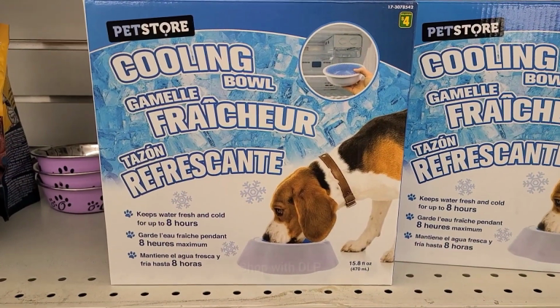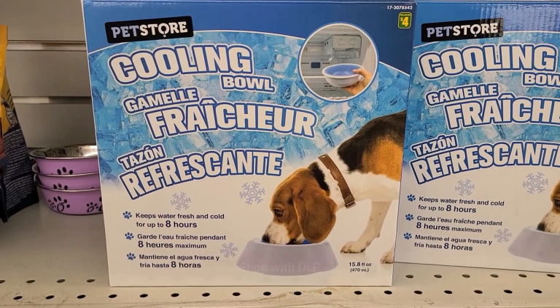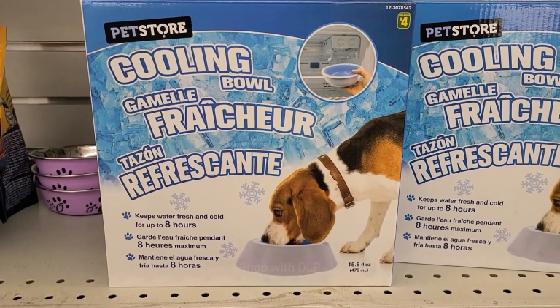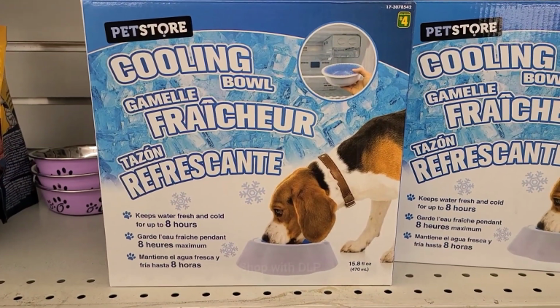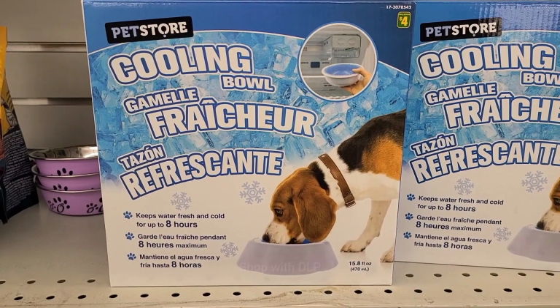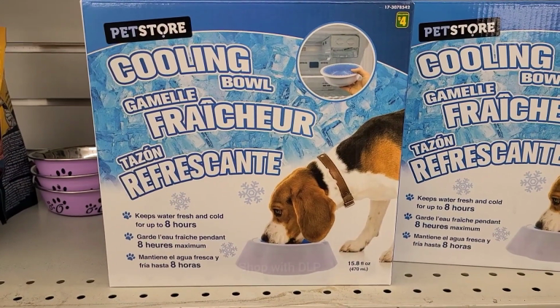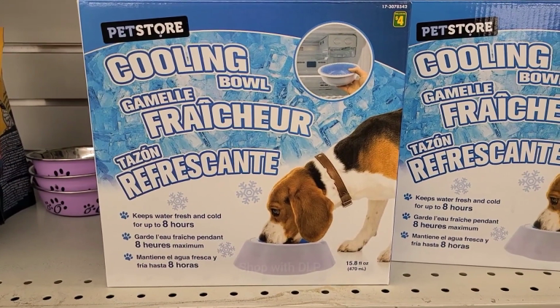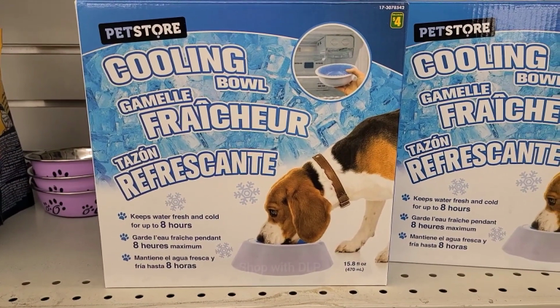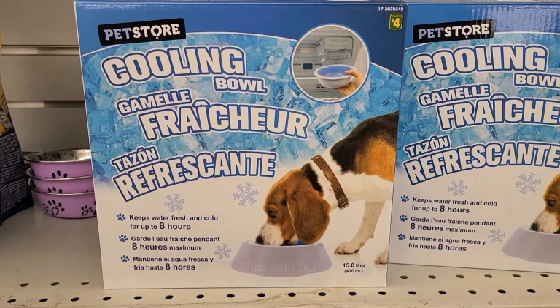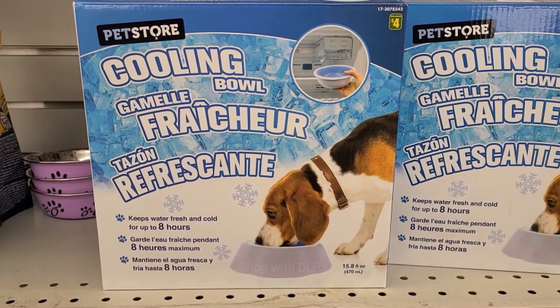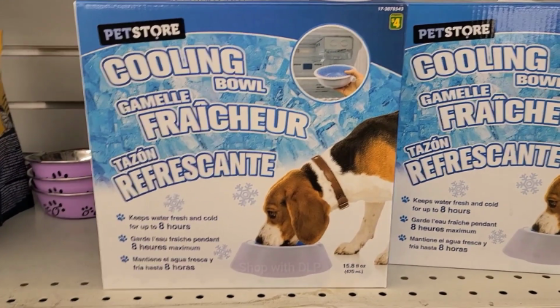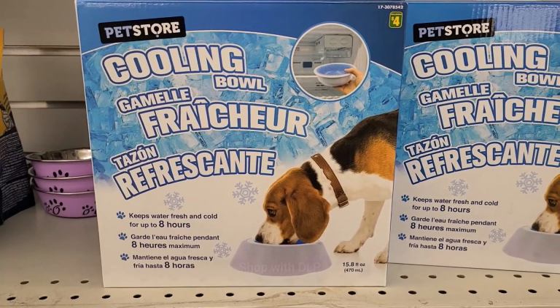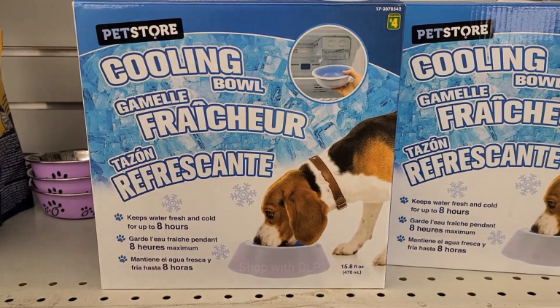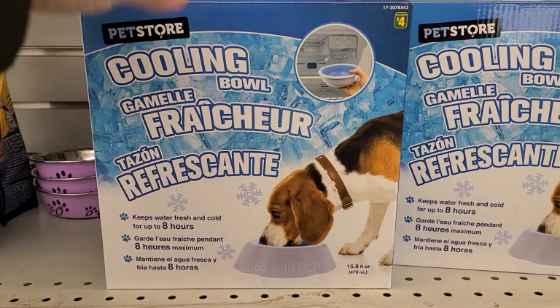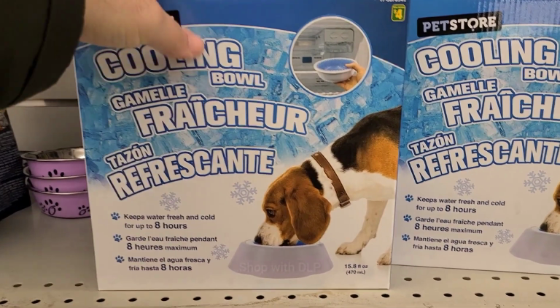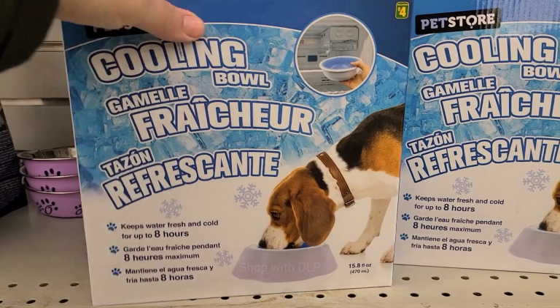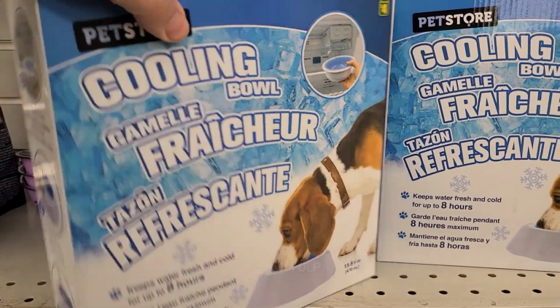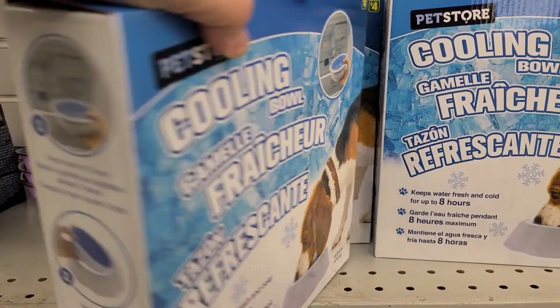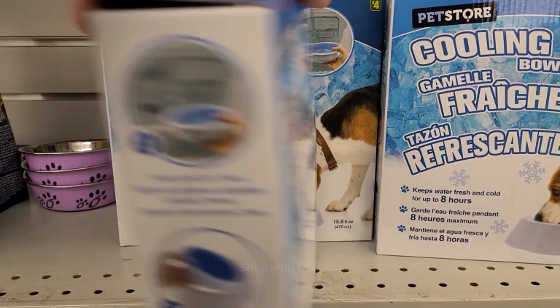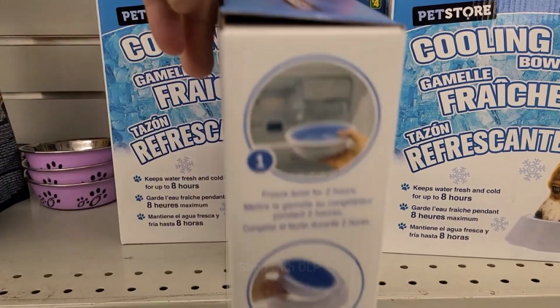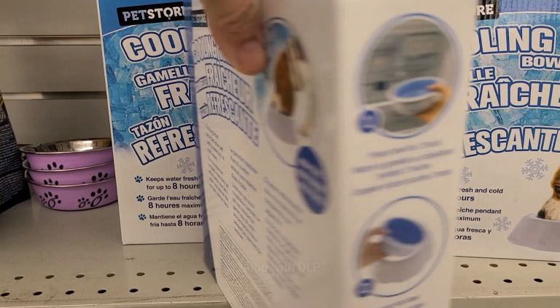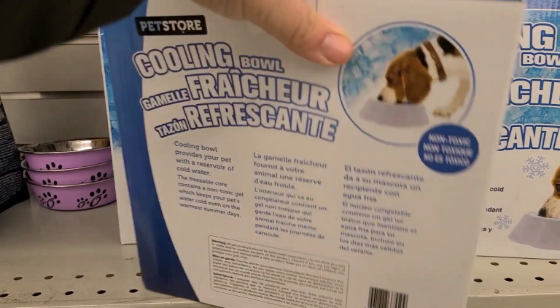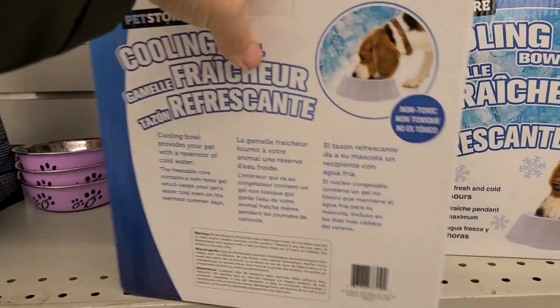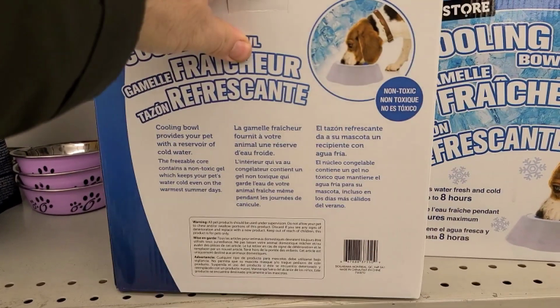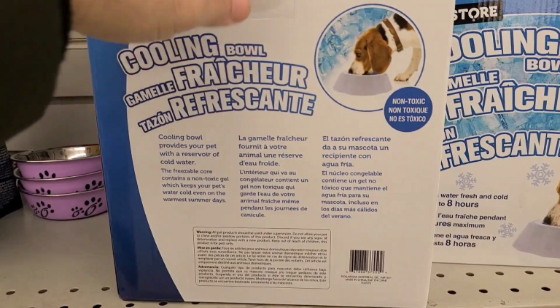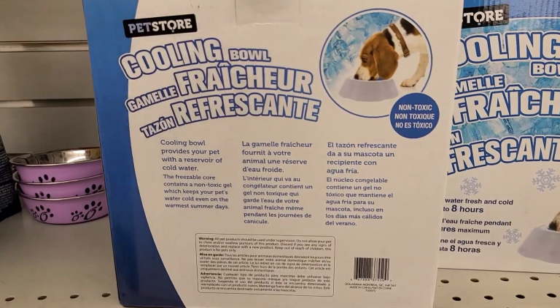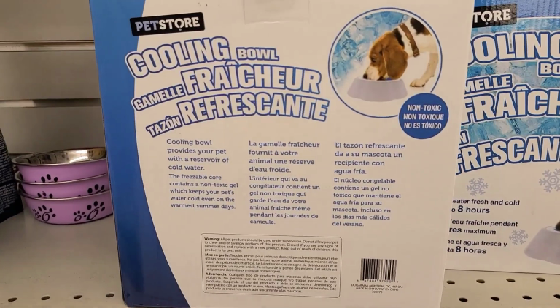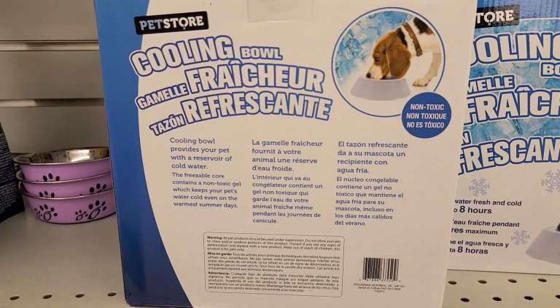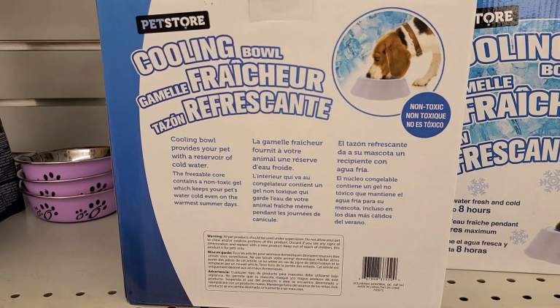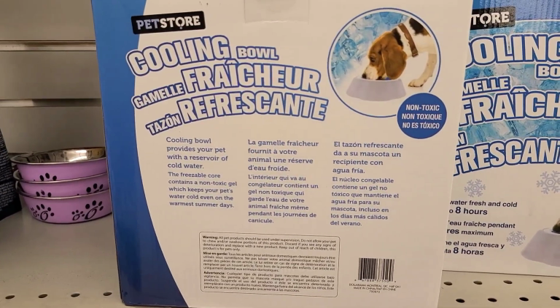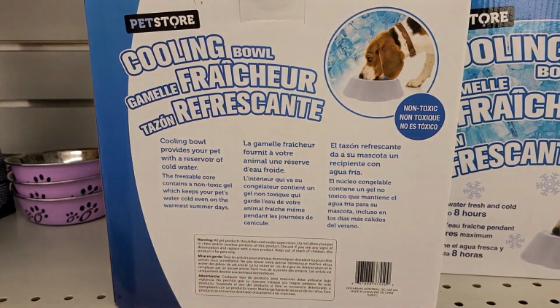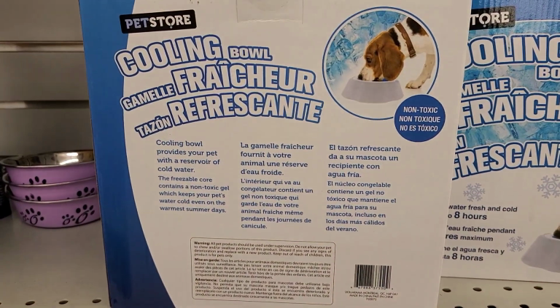If you're a dog owner, this would be a great solution to keep that water nice and cold, and I'm sure your dog would very much appreciate that on a hot summer day.